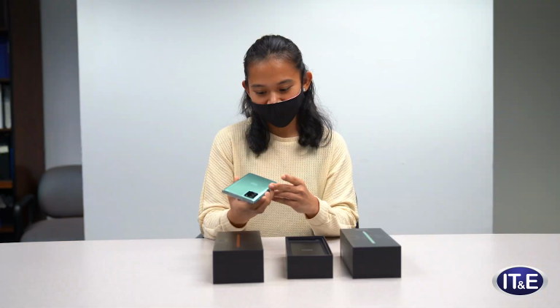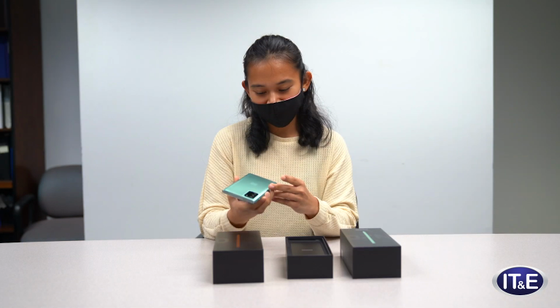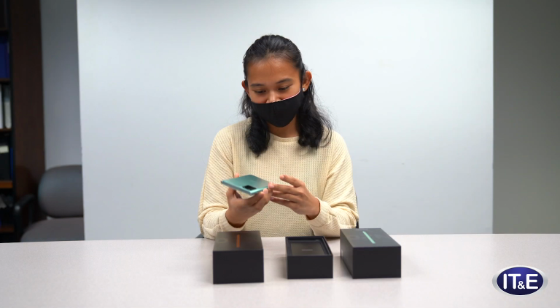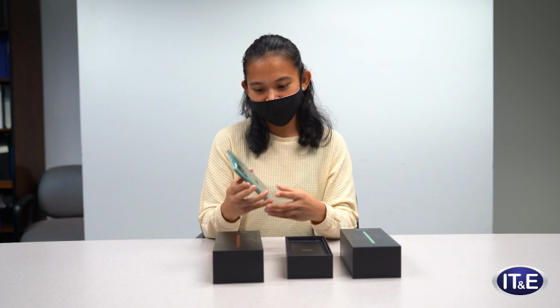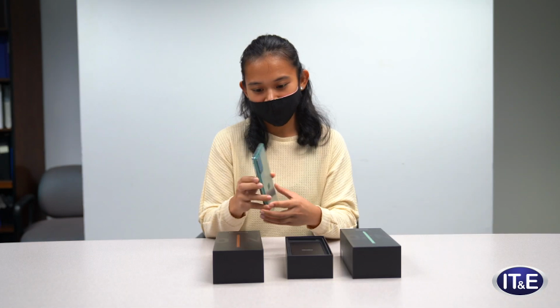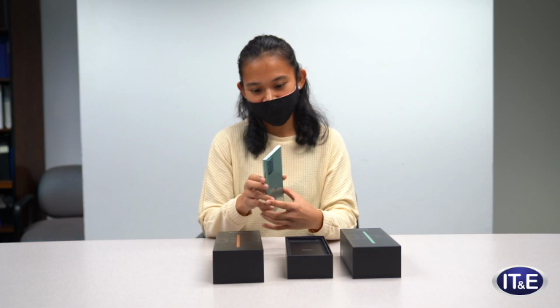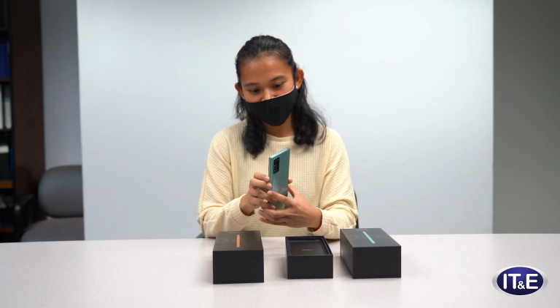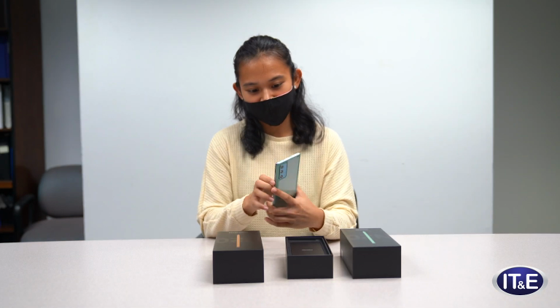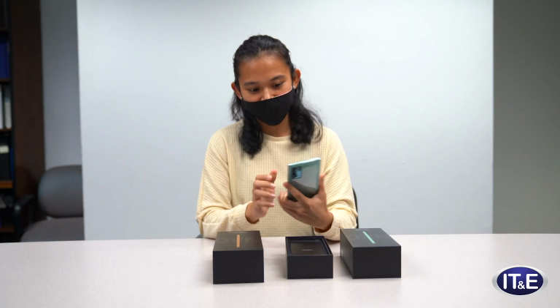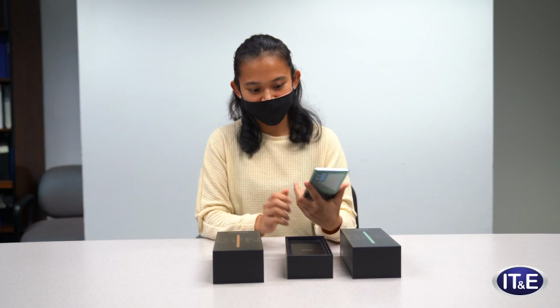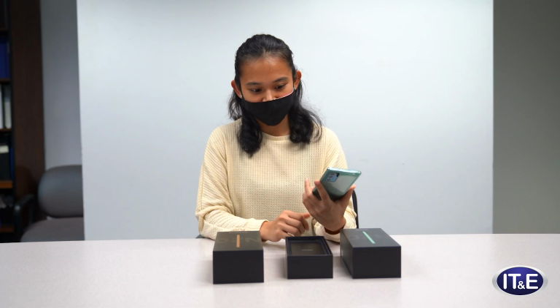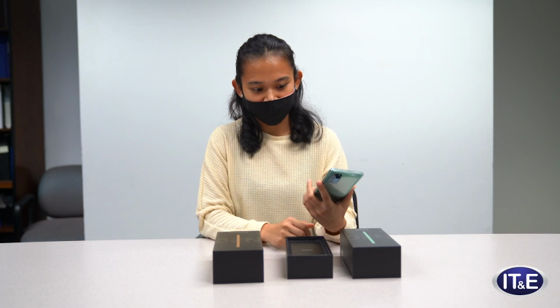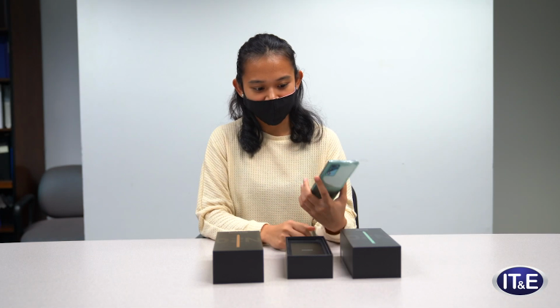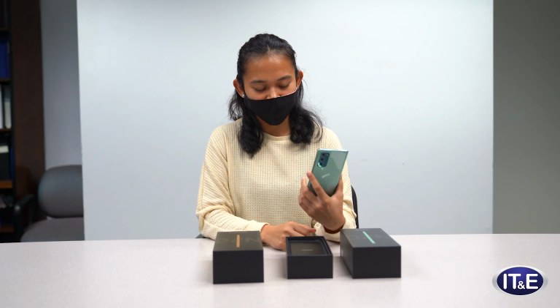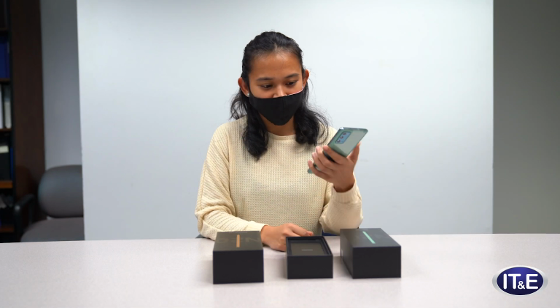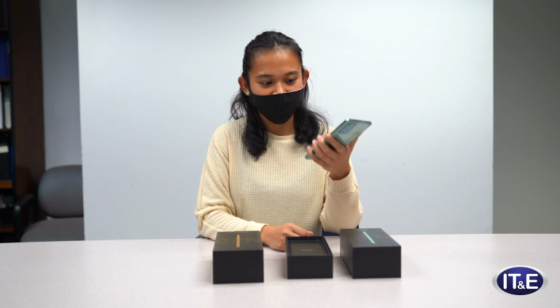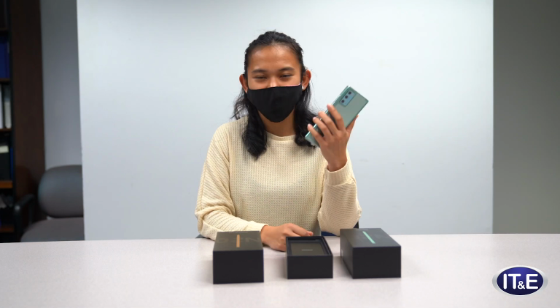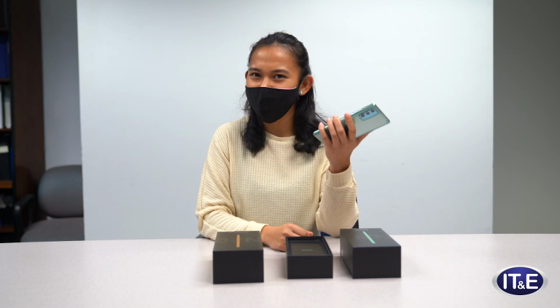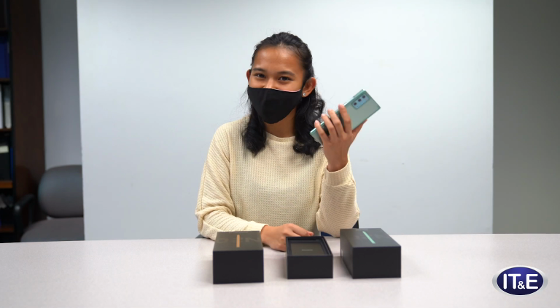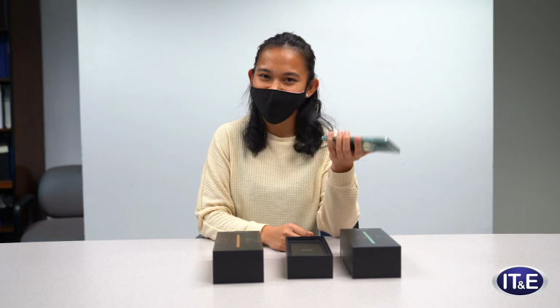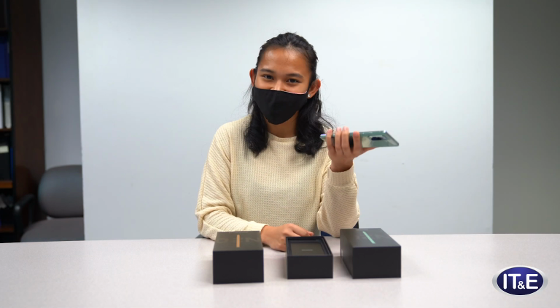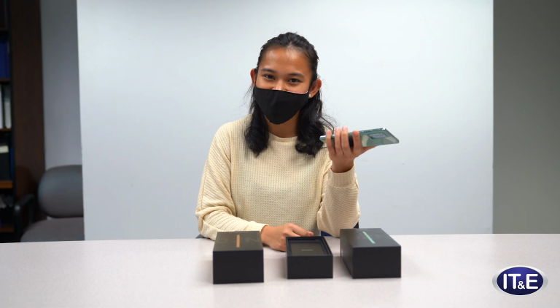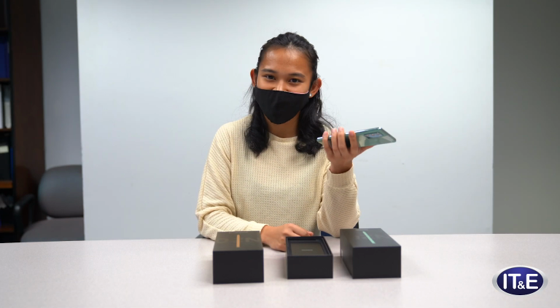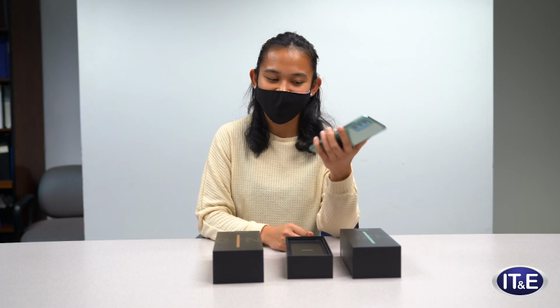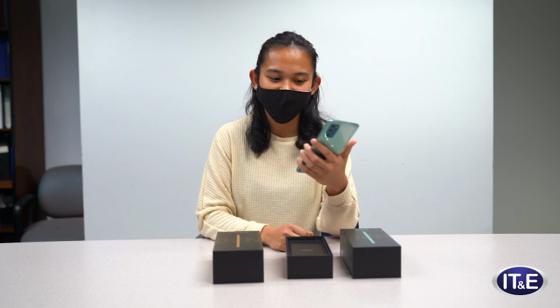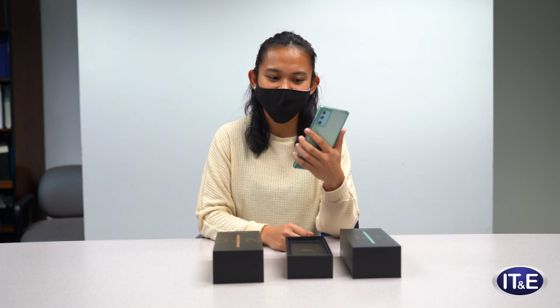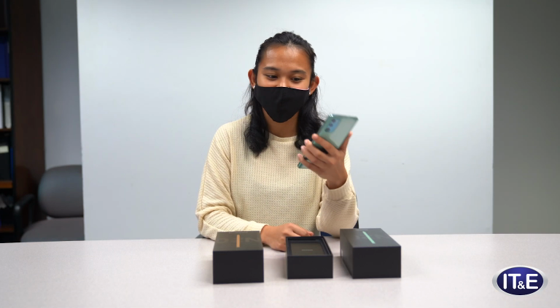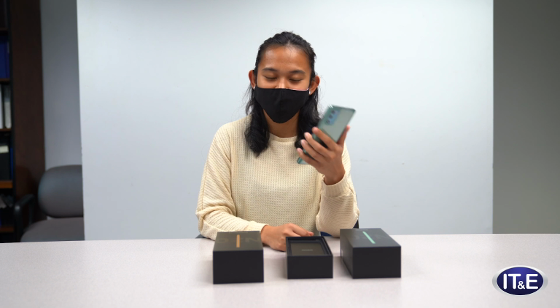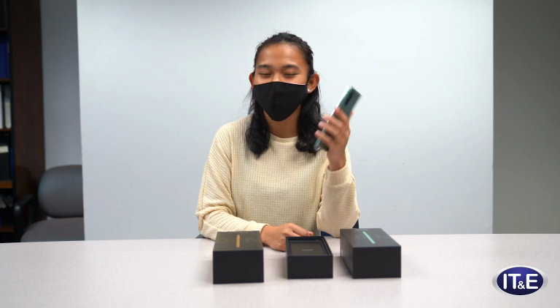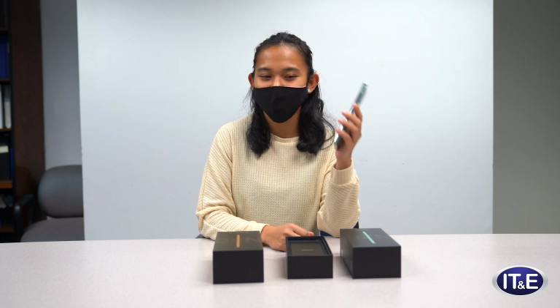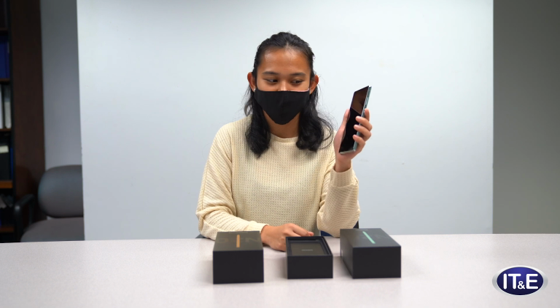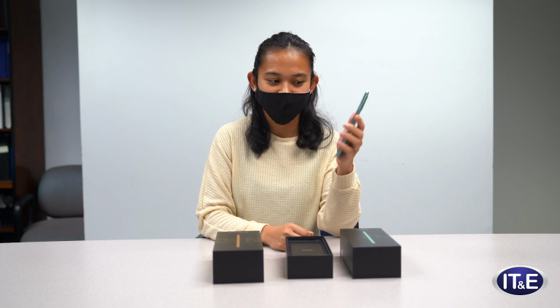First thing I noticed is the size, but then it feels really good in your hand. It's slim, but it's big.